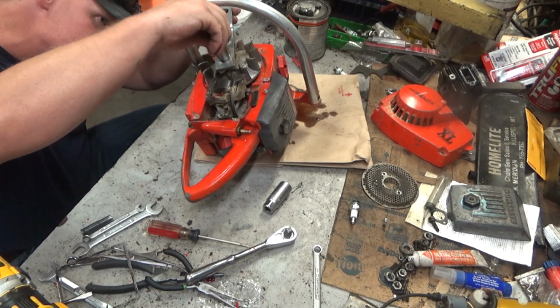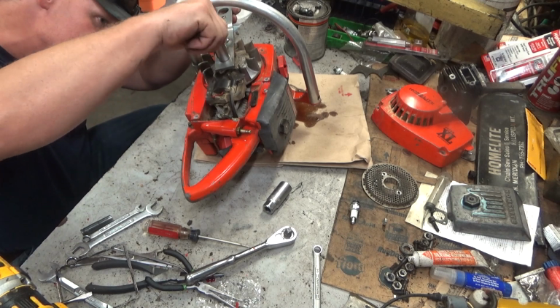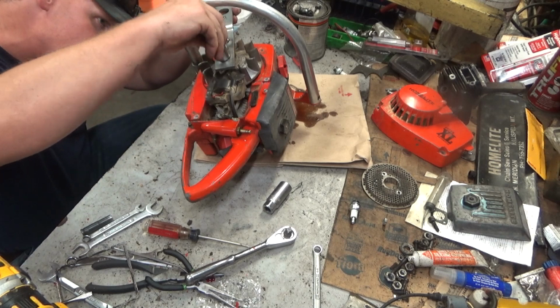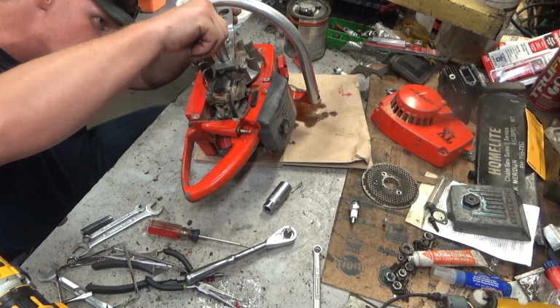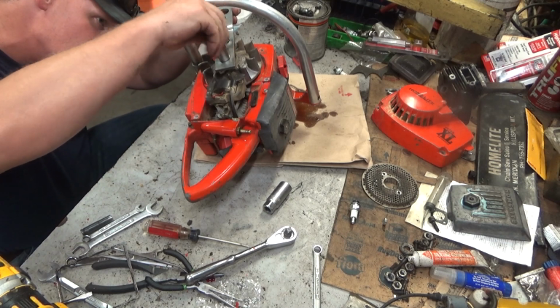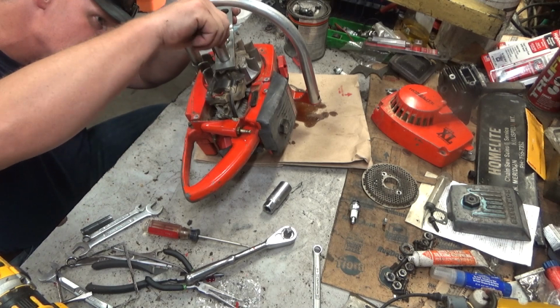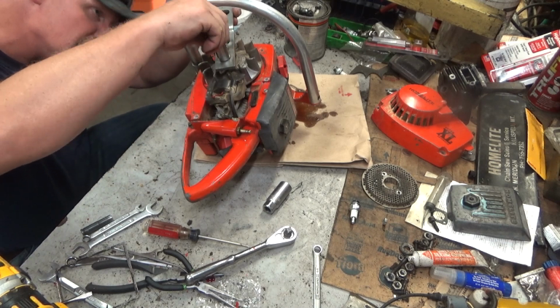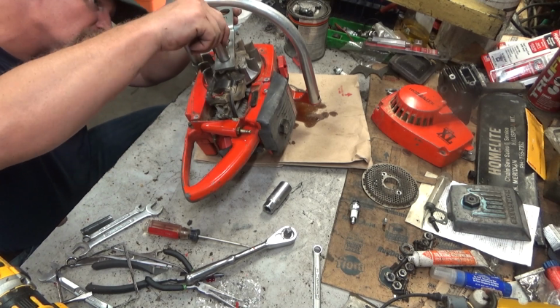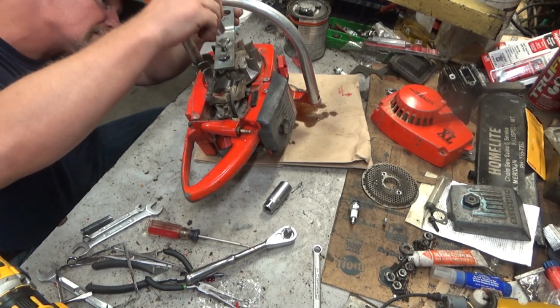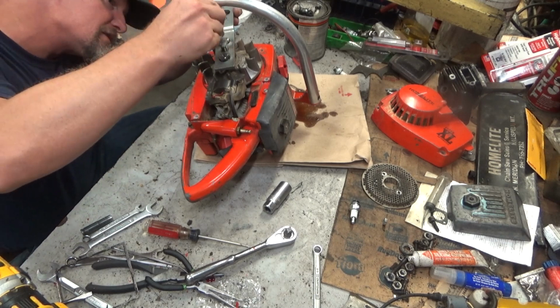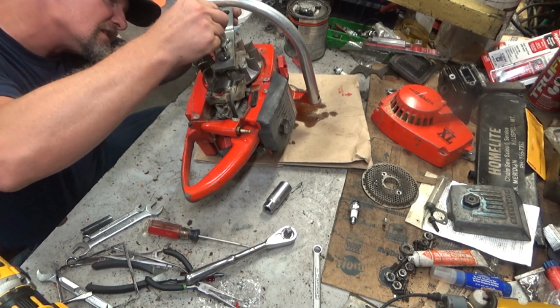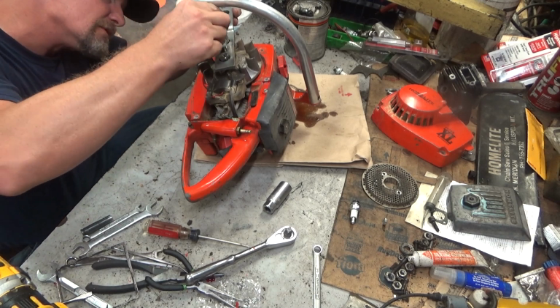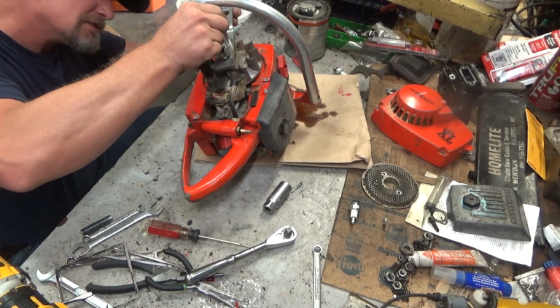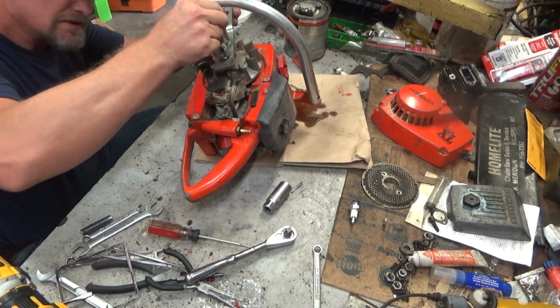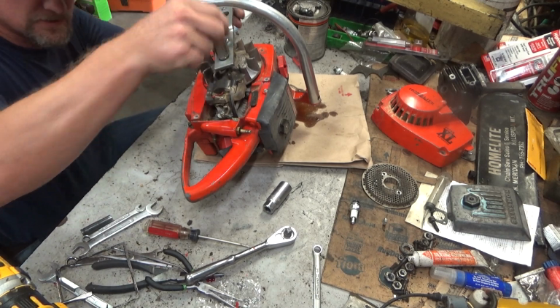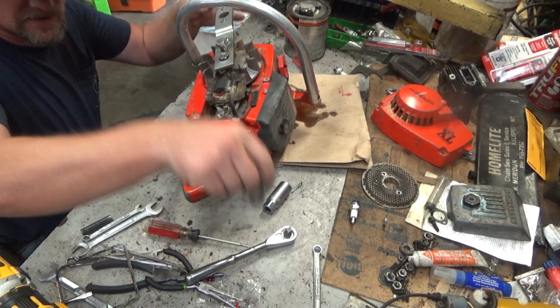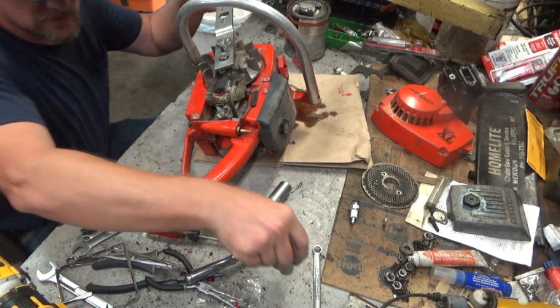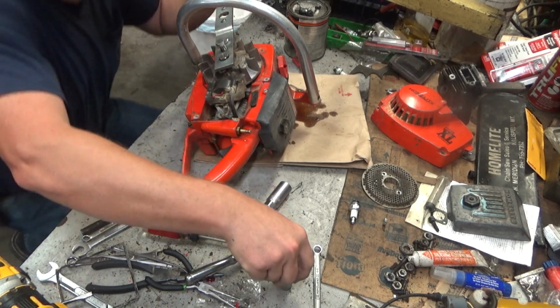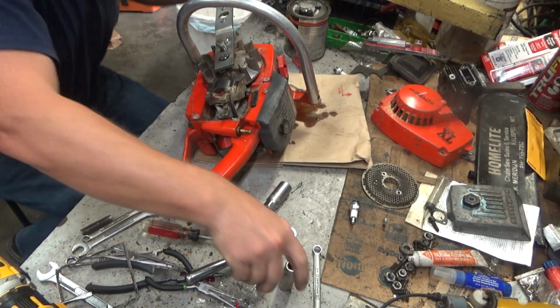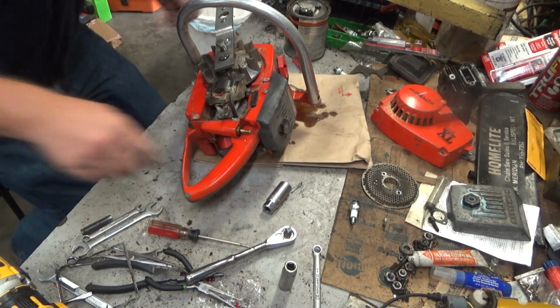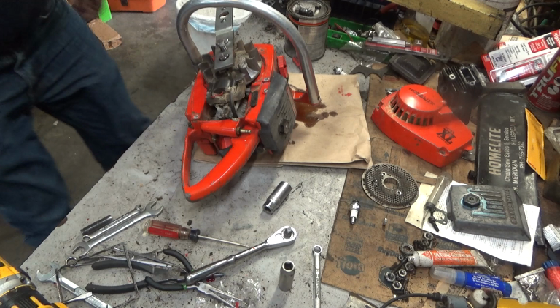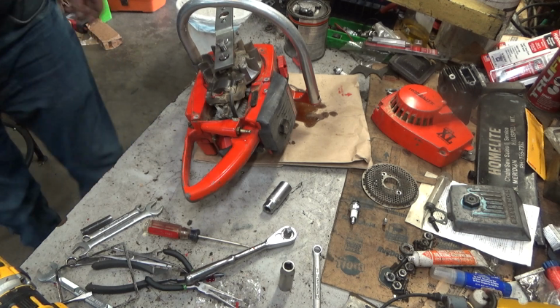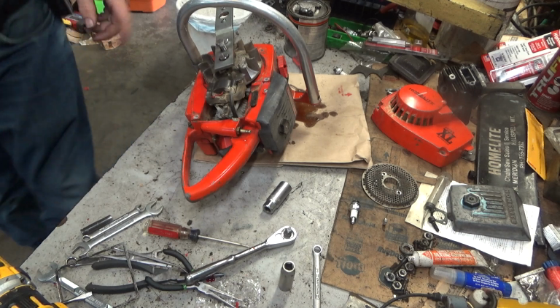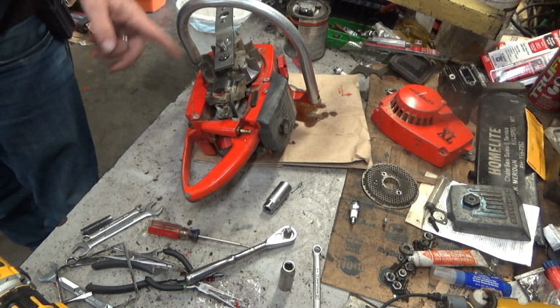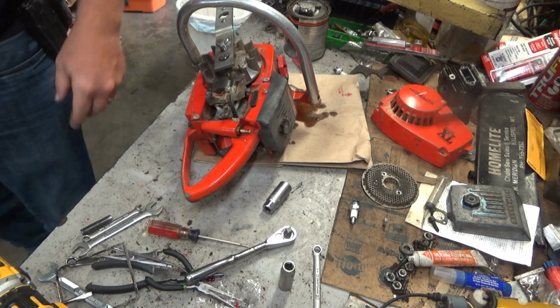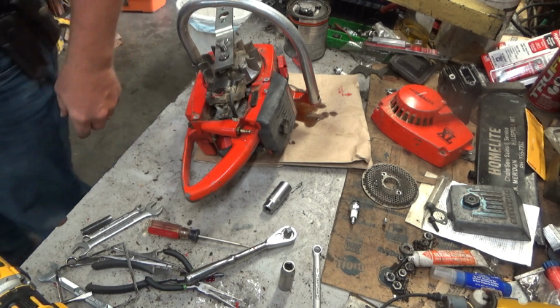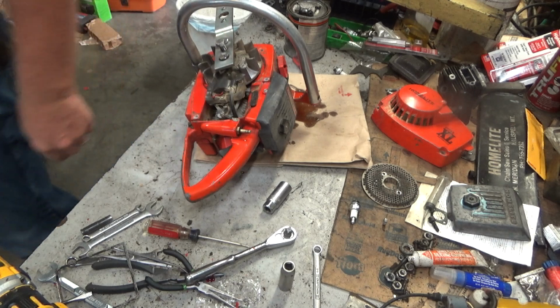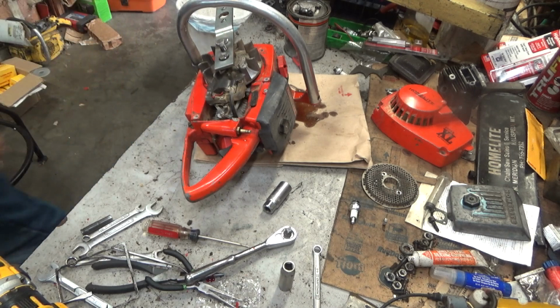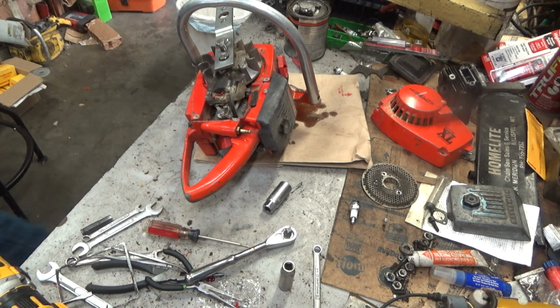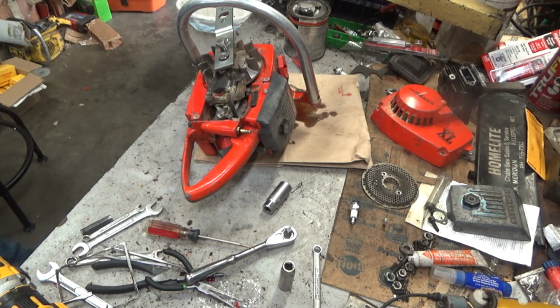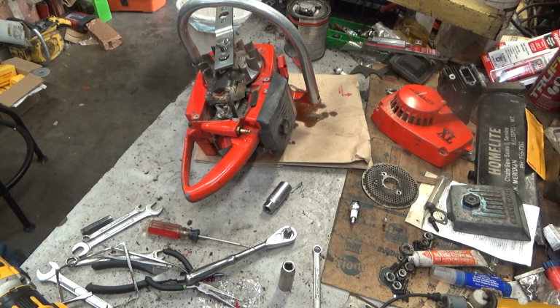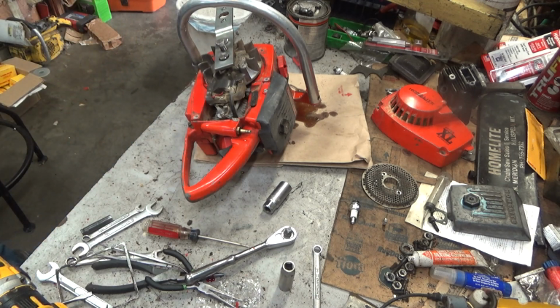I've replaced quite a few condensers over the years where the engine would run and sound eerily similar to what this thing was doing. That's why the minute I heard it, I stopped, got the camera going, and said, let's document this. If I'm correct this time around, you guys will have a little more ammo as you're working with these things.